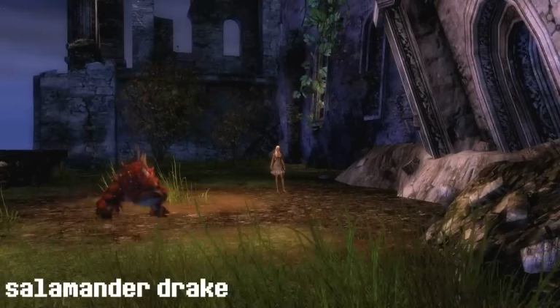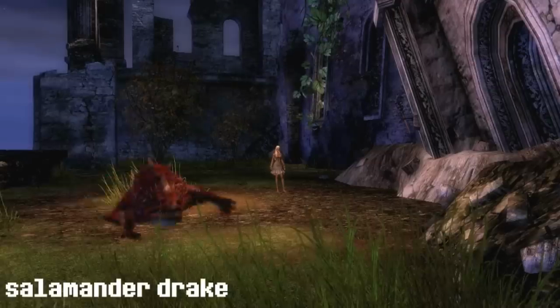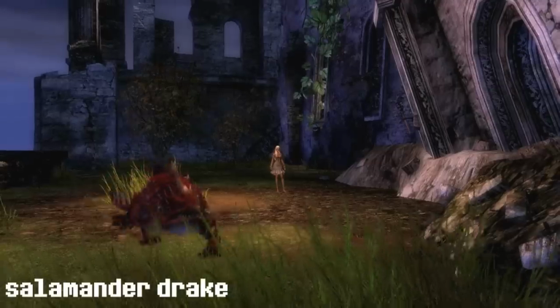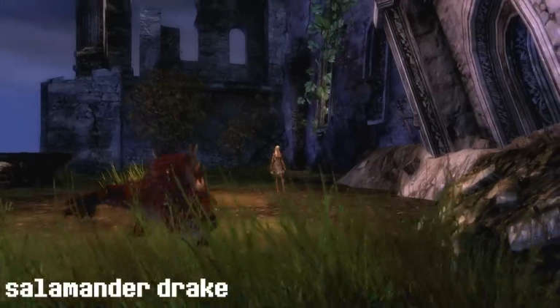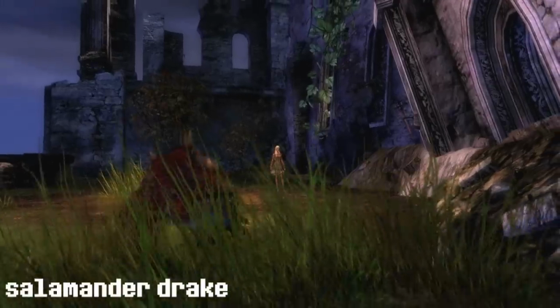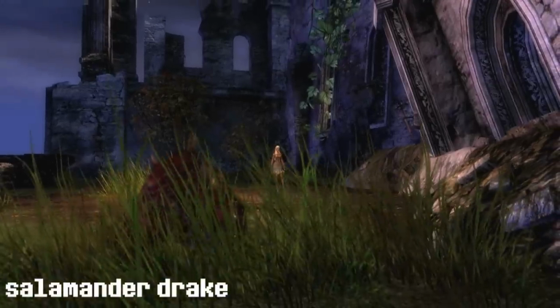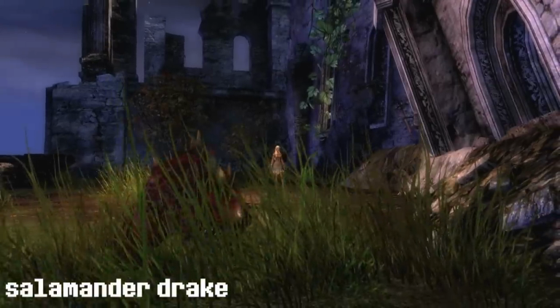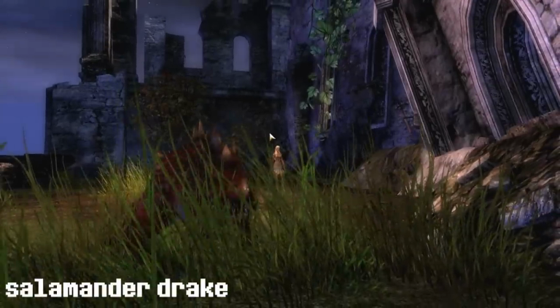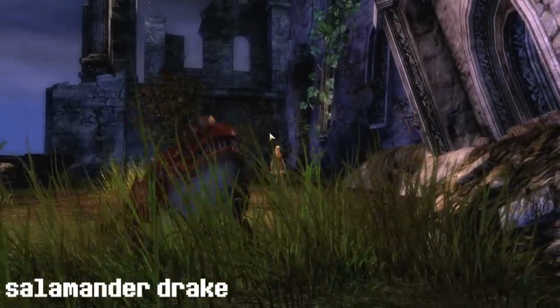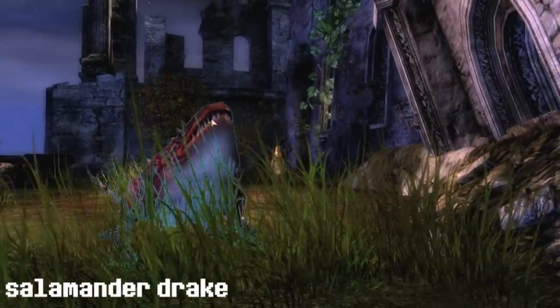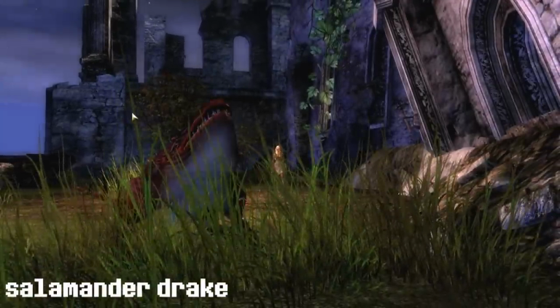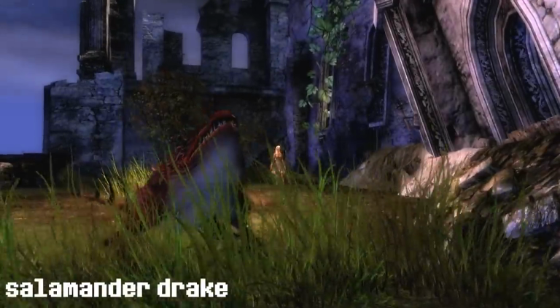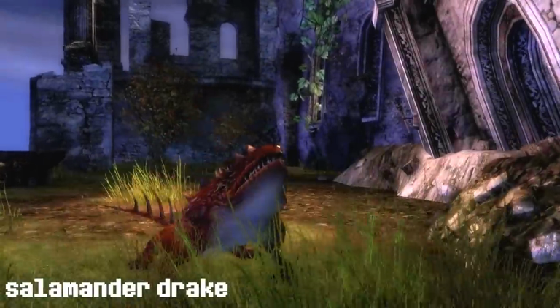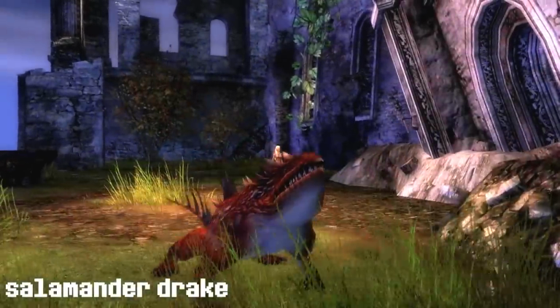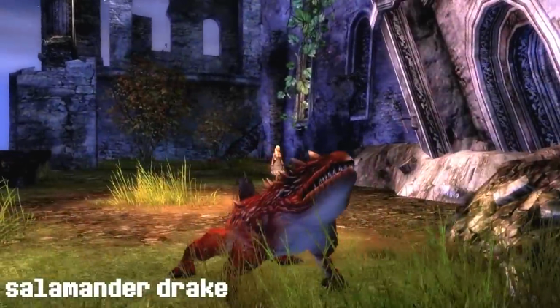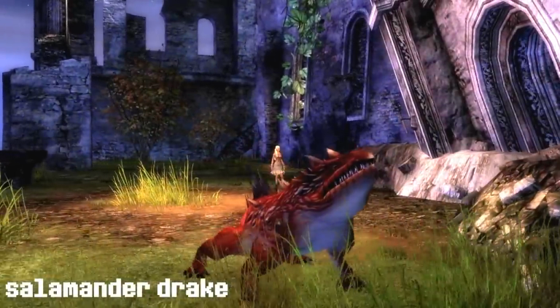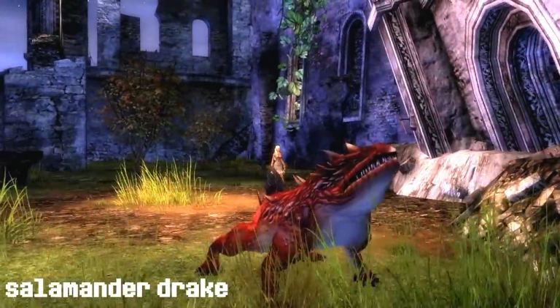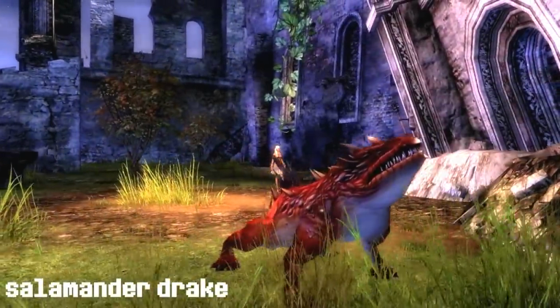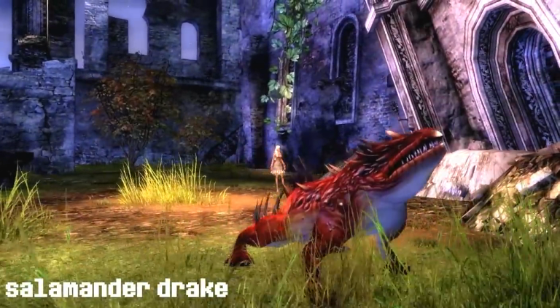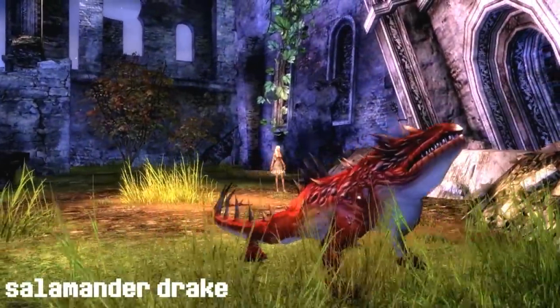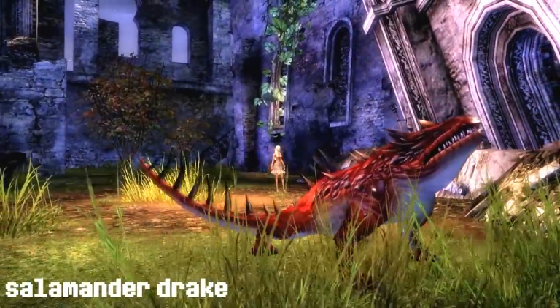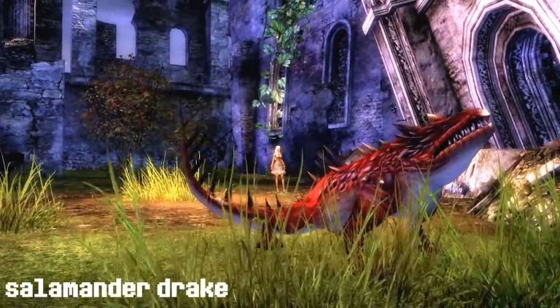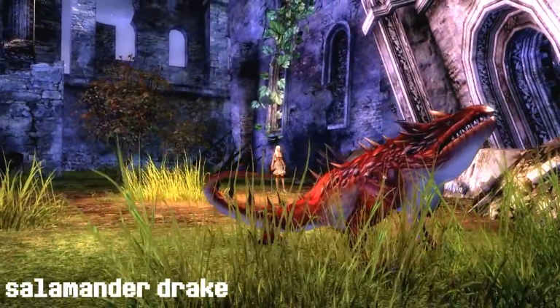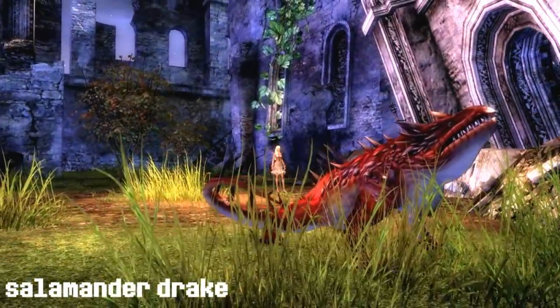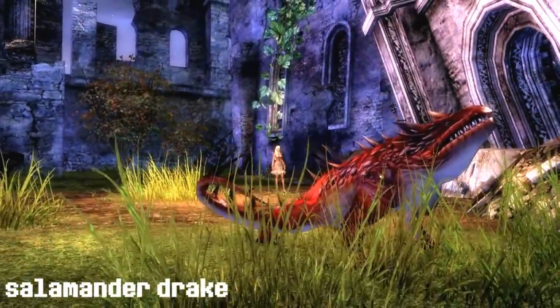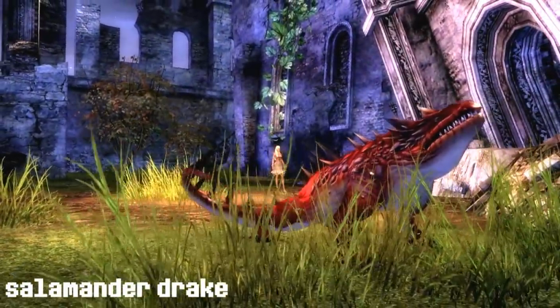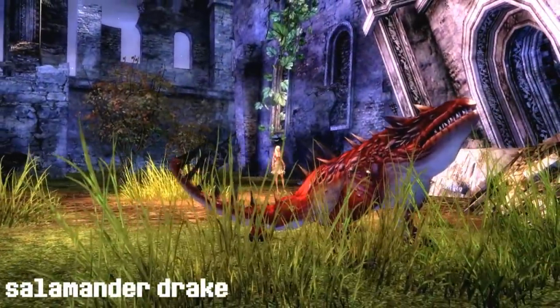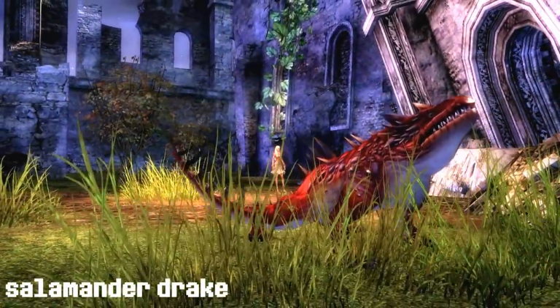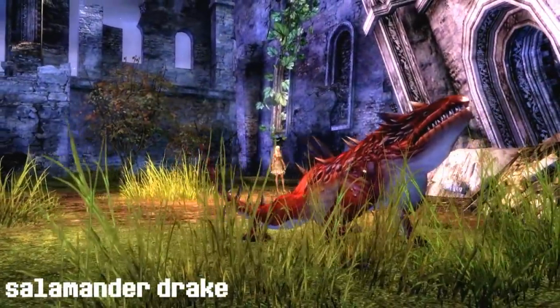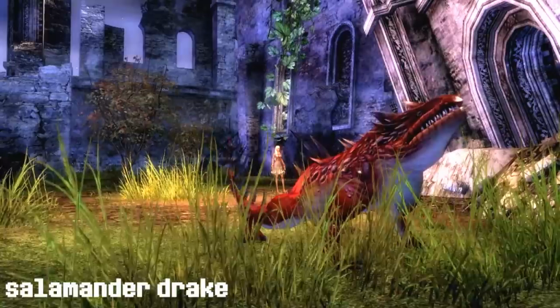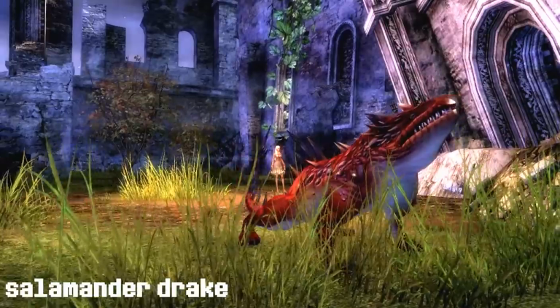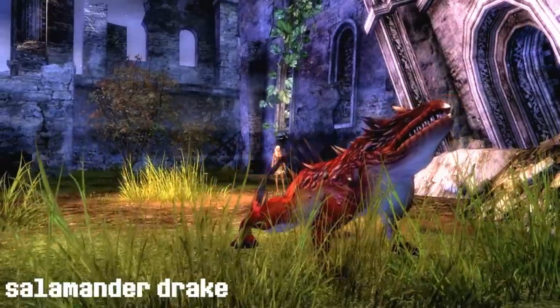The salamander drake uses boil — it will boil the water around your foe.